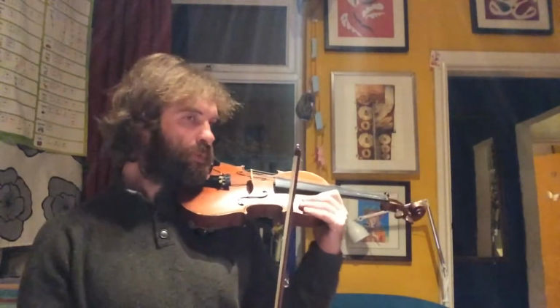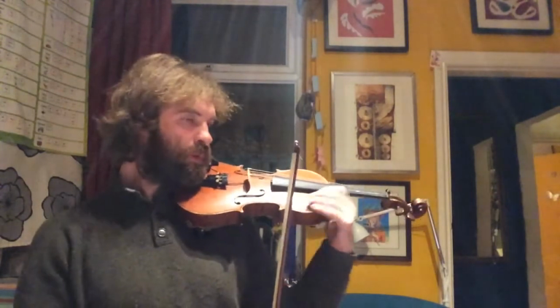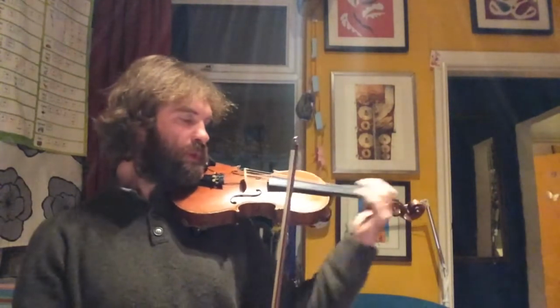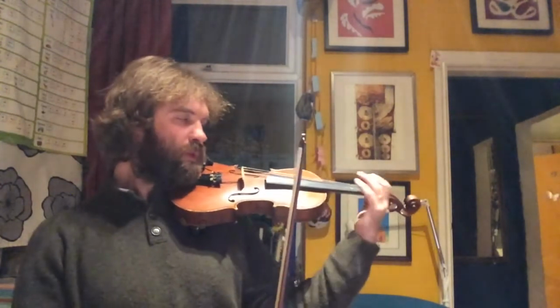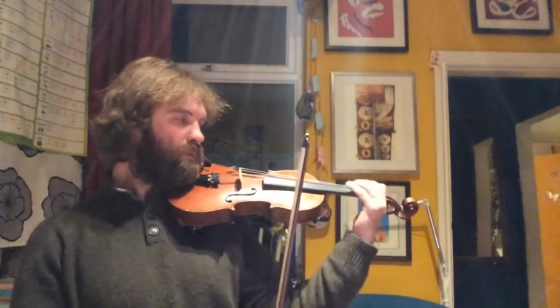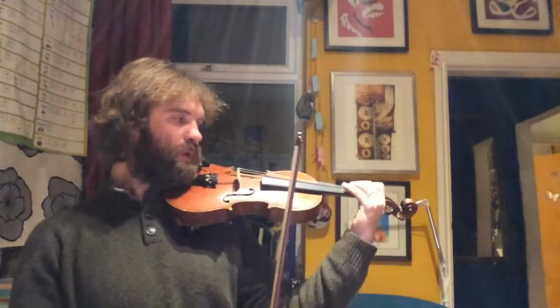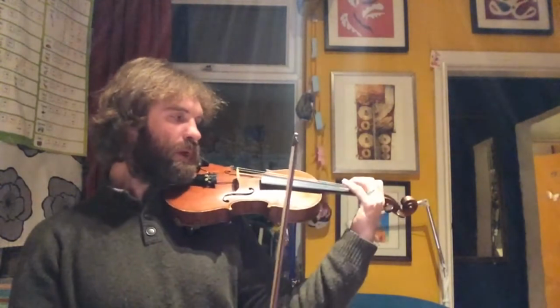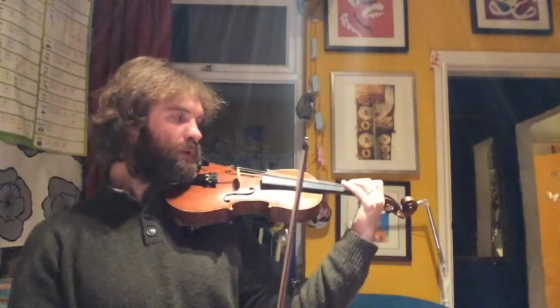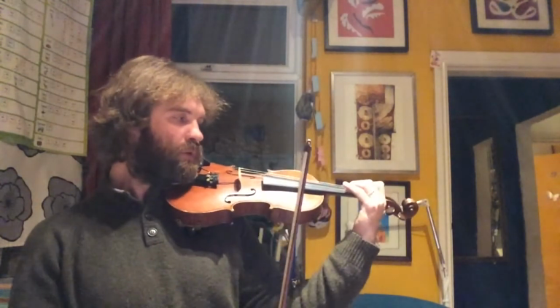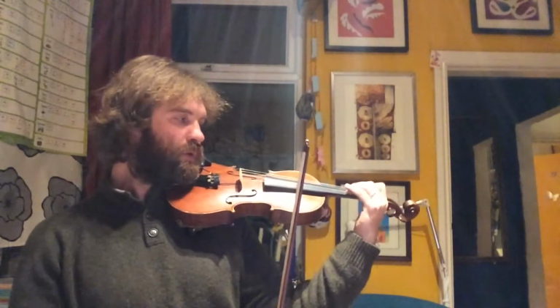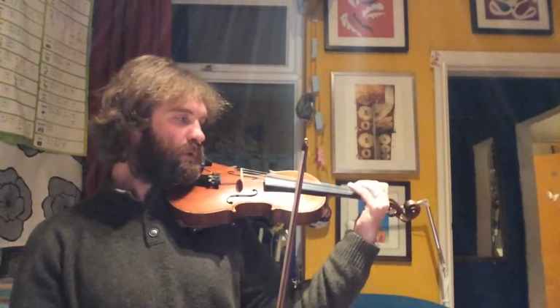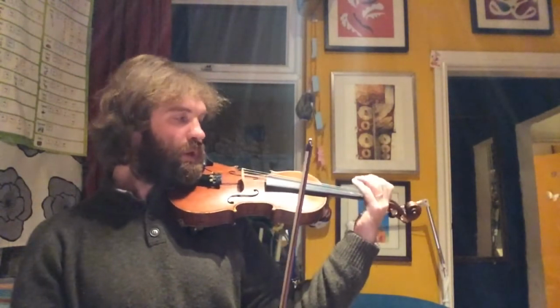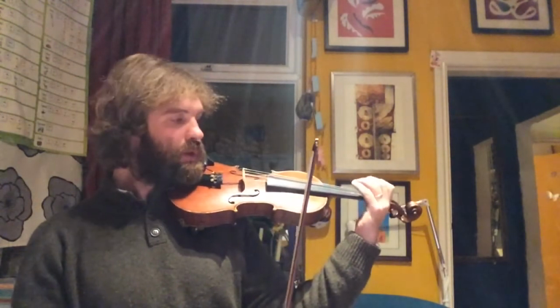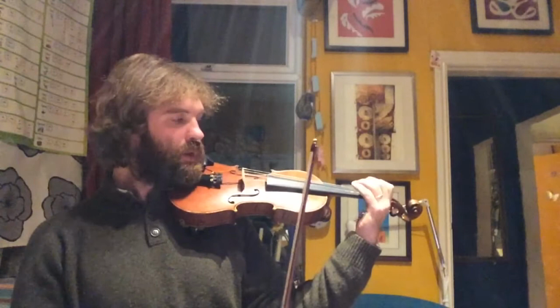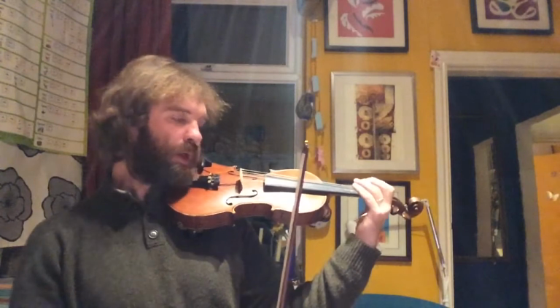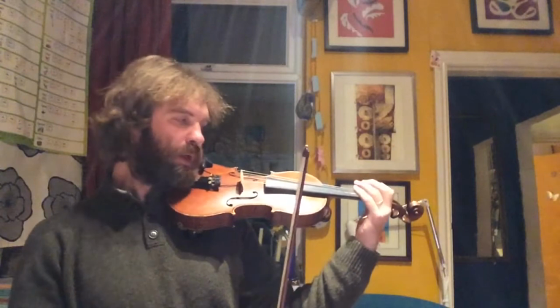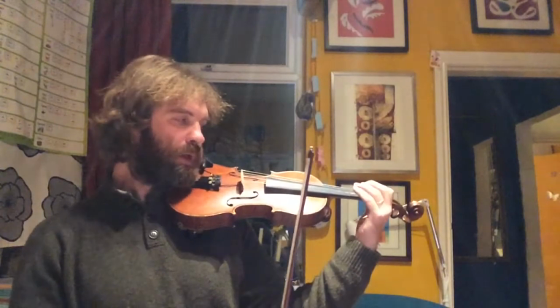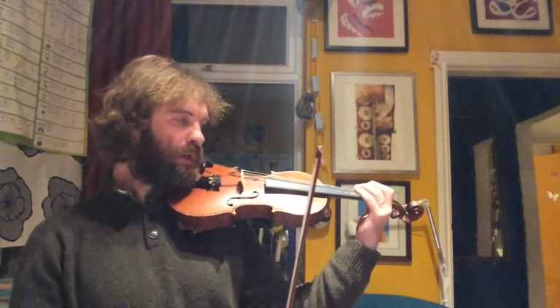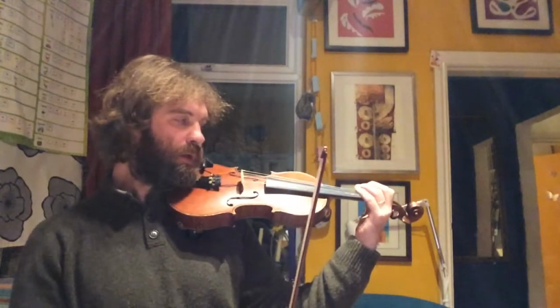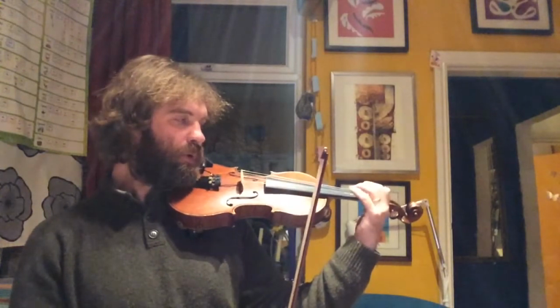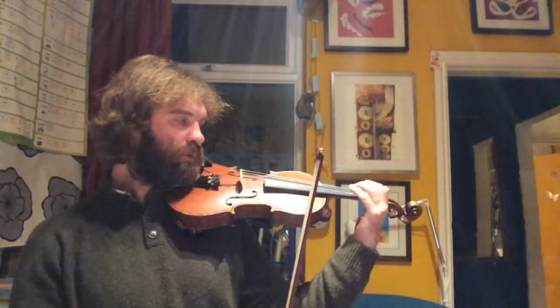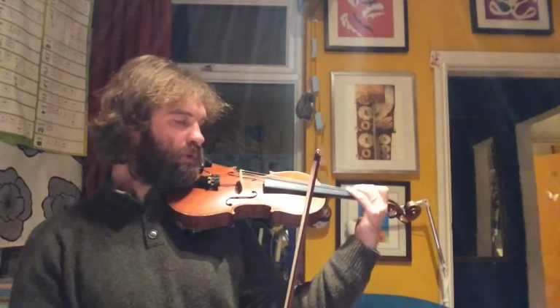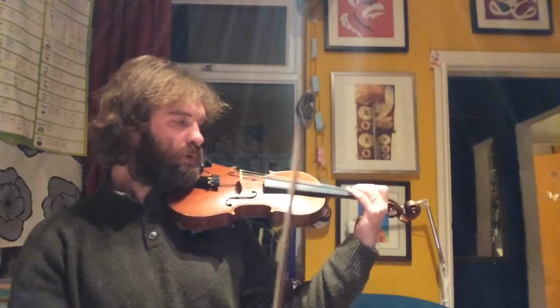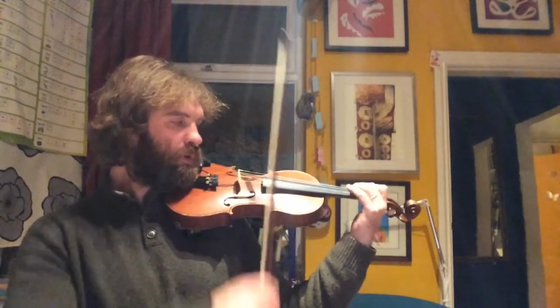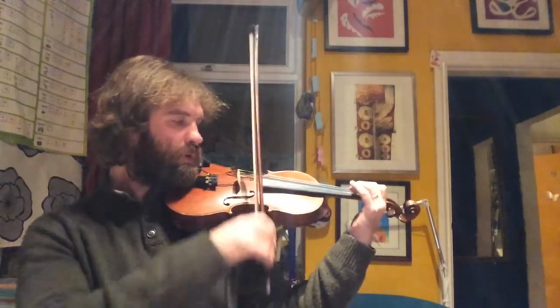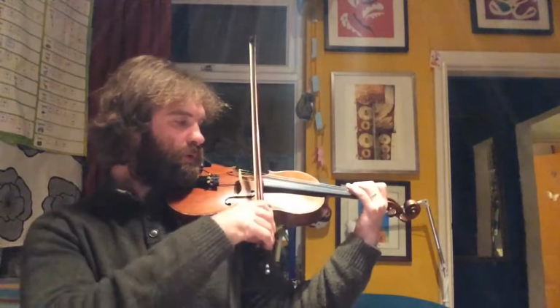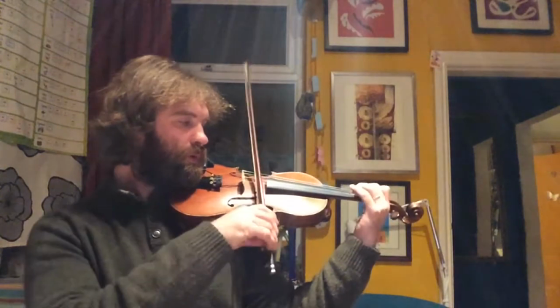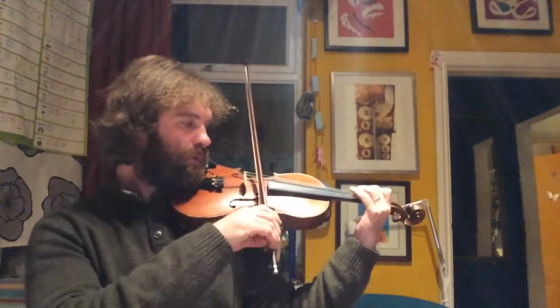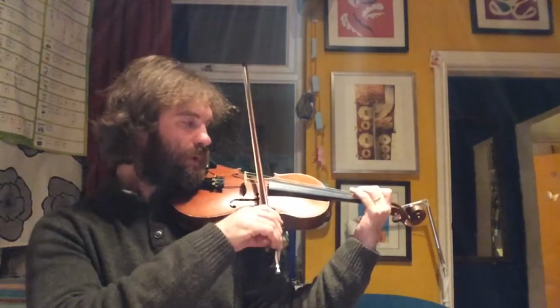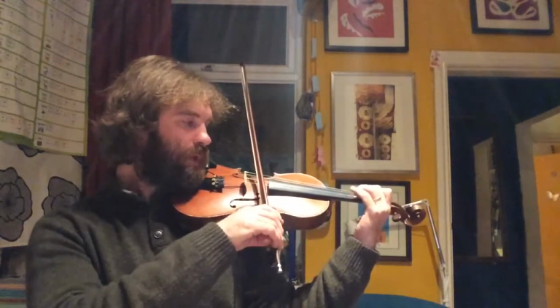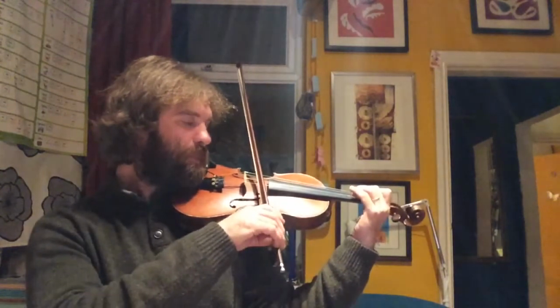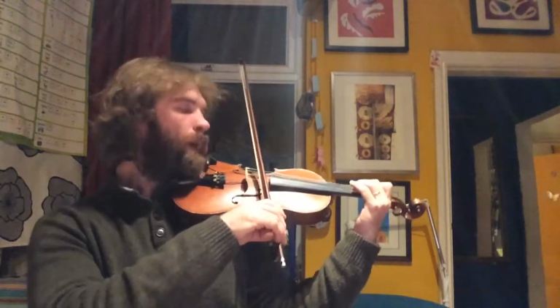And then you can put it back to E, A — 1, 2, ready, play.